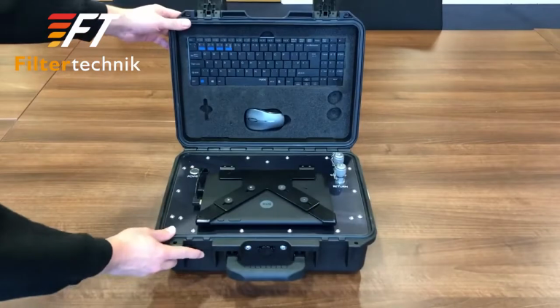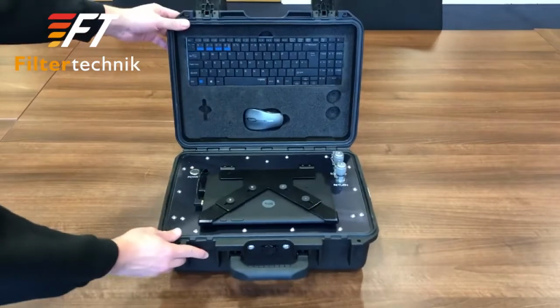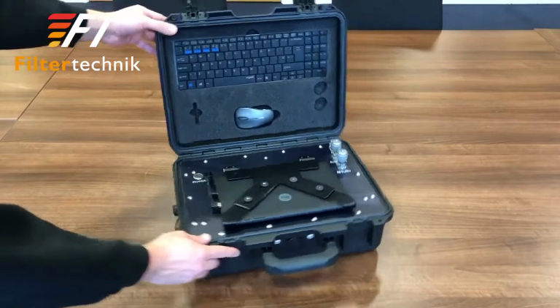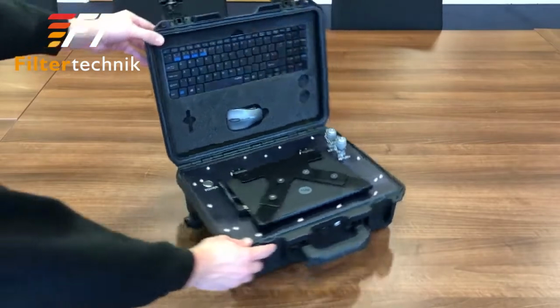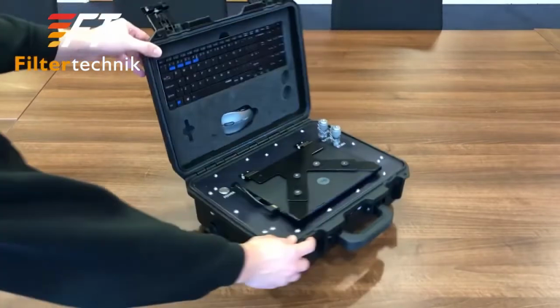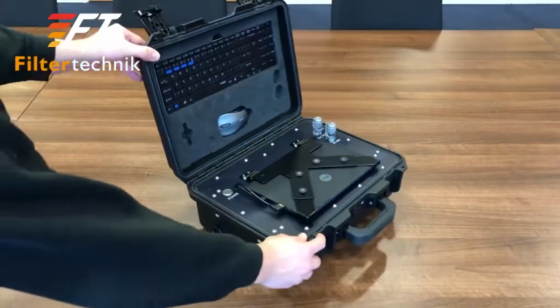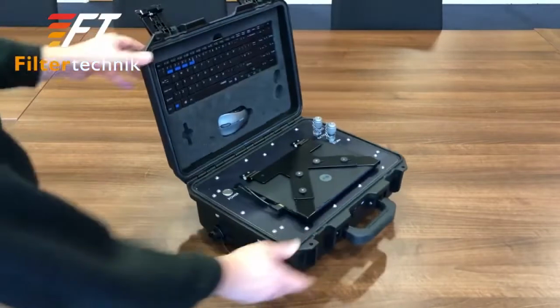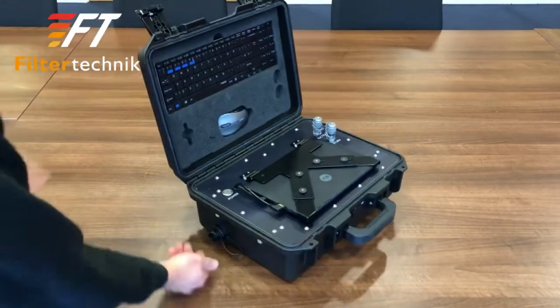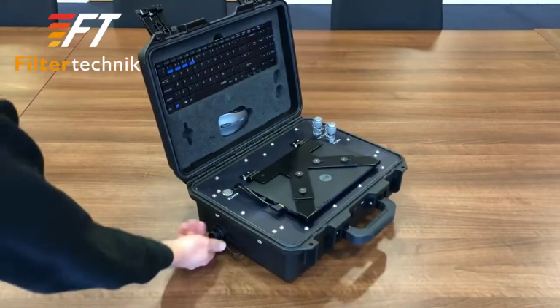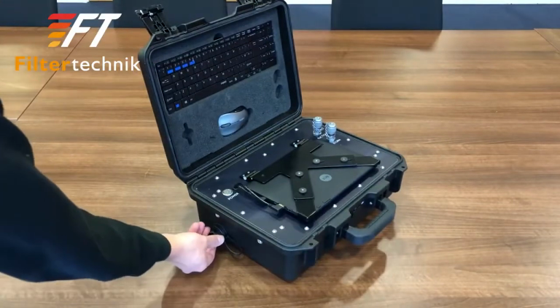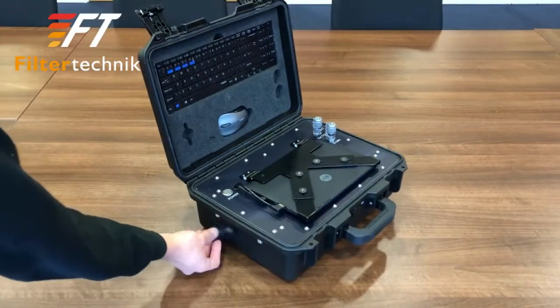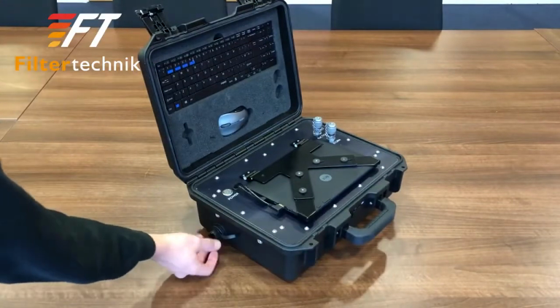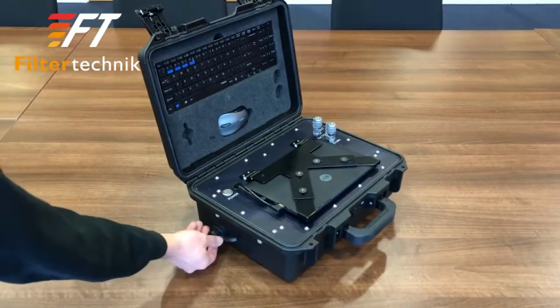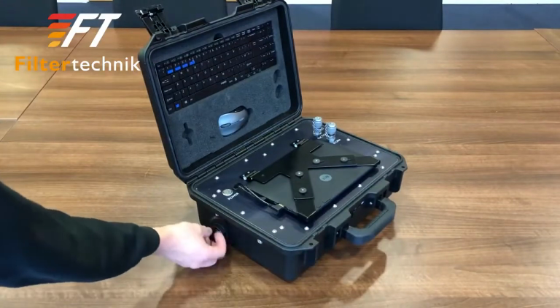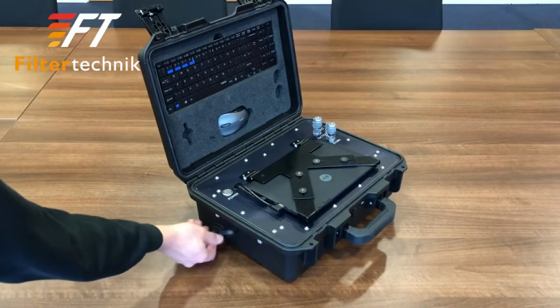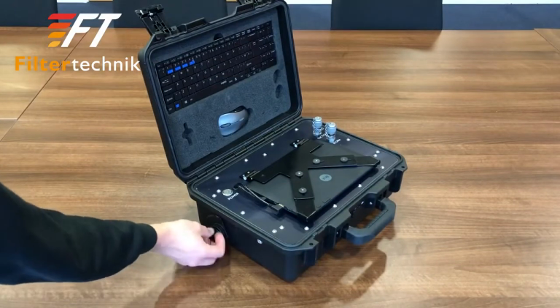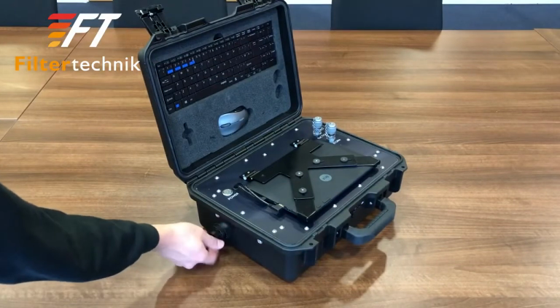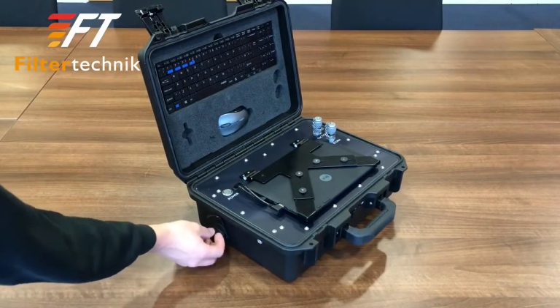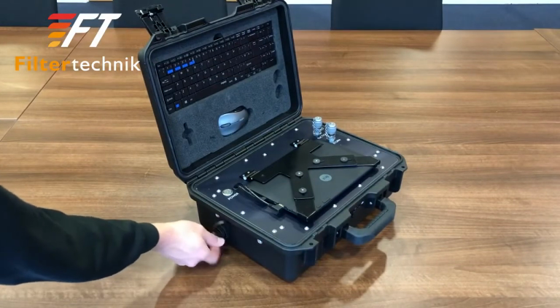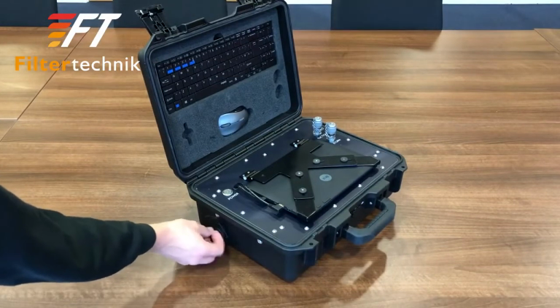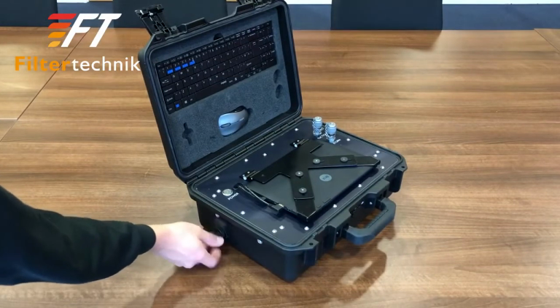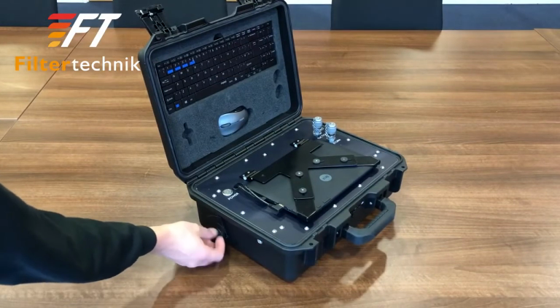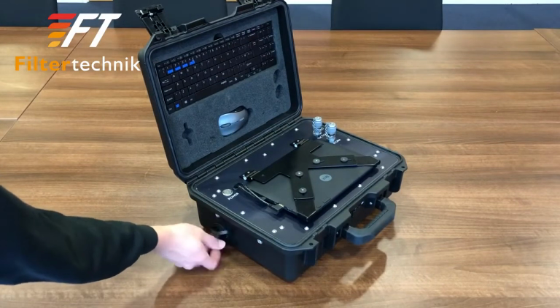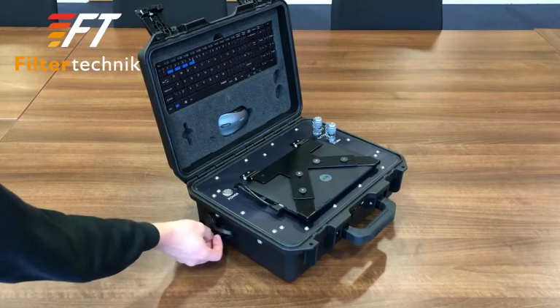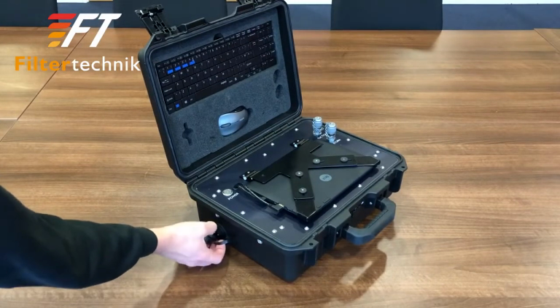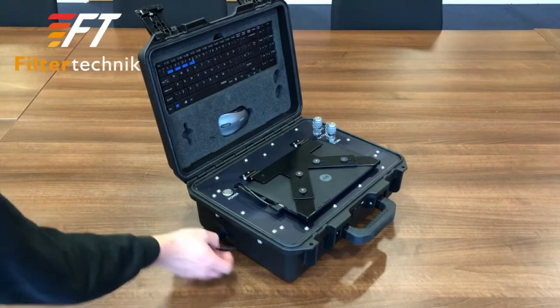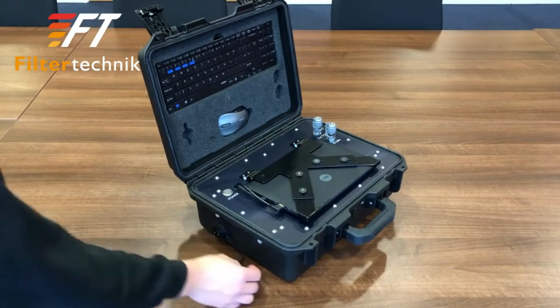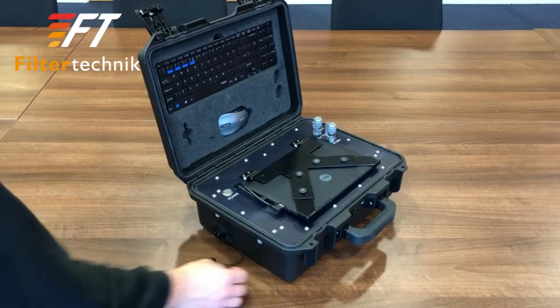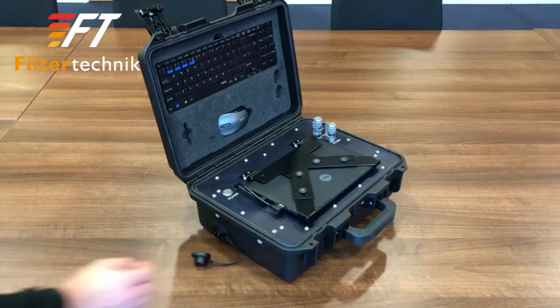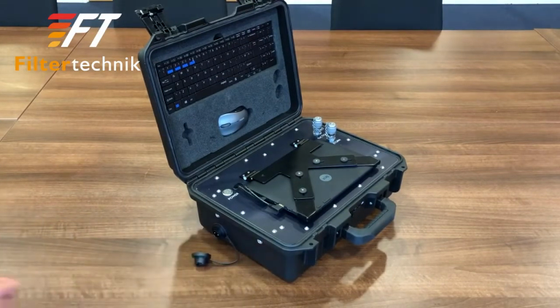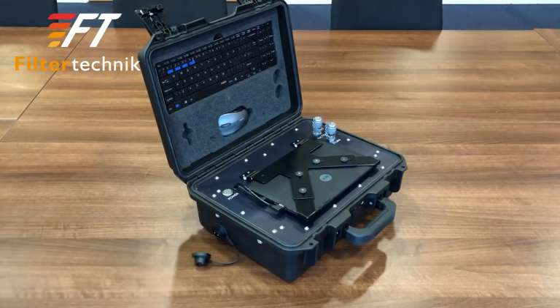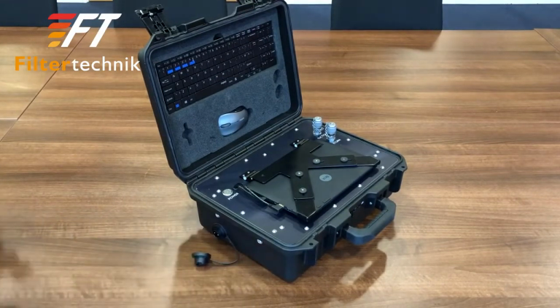To charge the unit, simply remove the cap on the left hand side of the case and connect the charging cable.